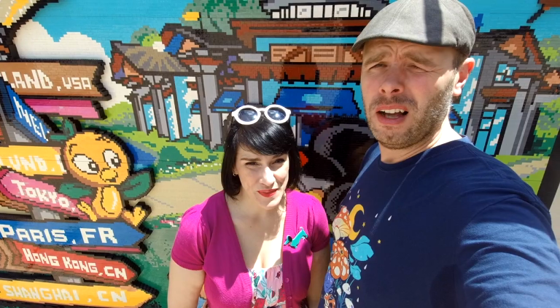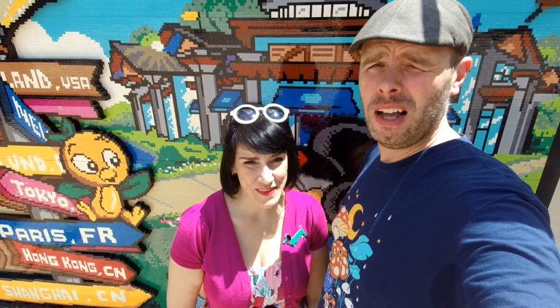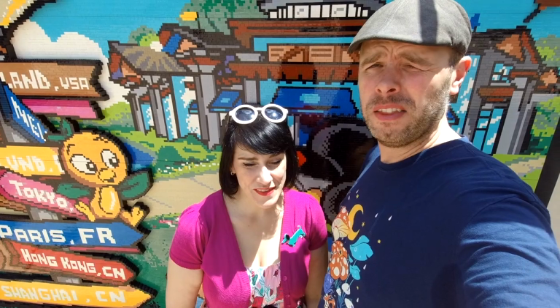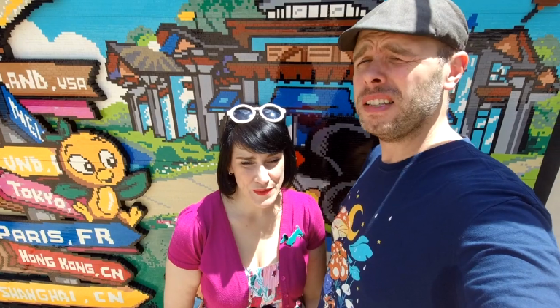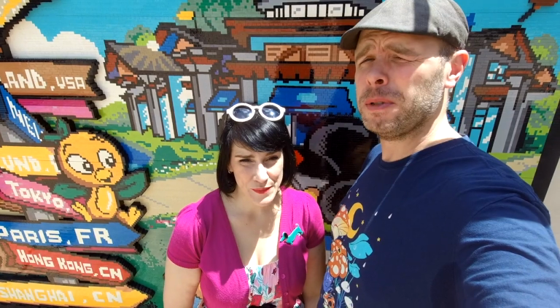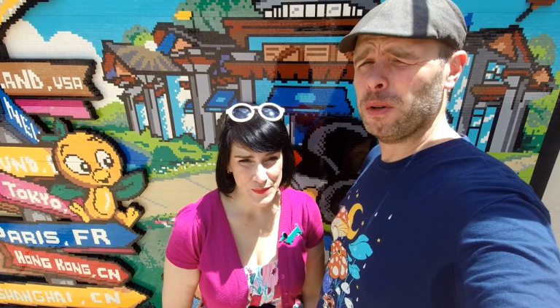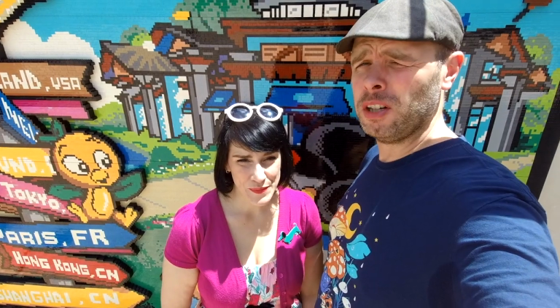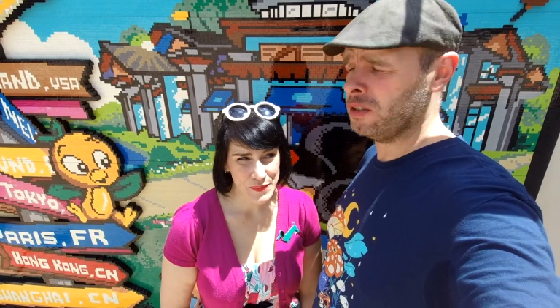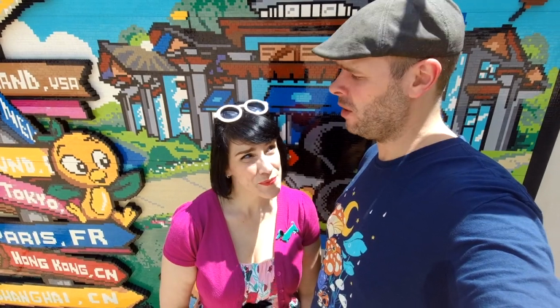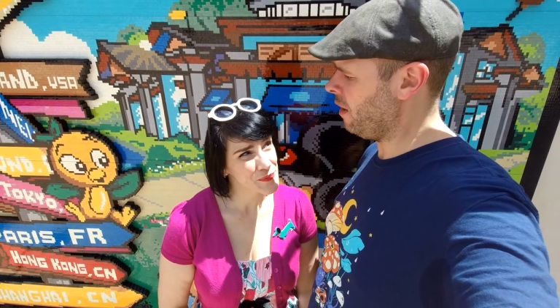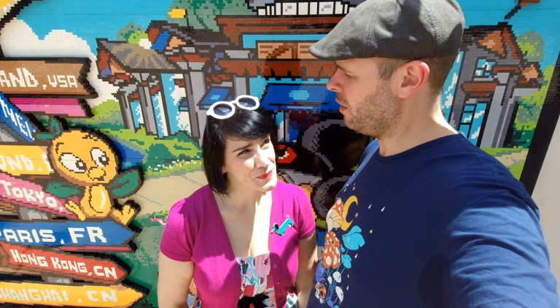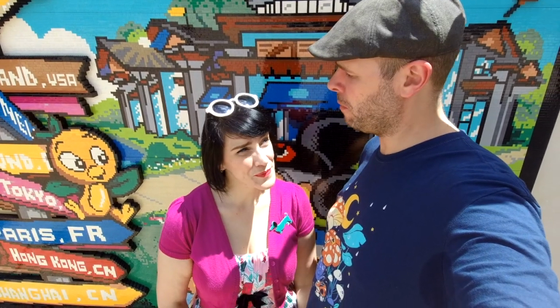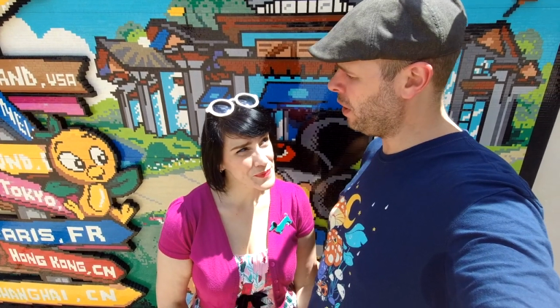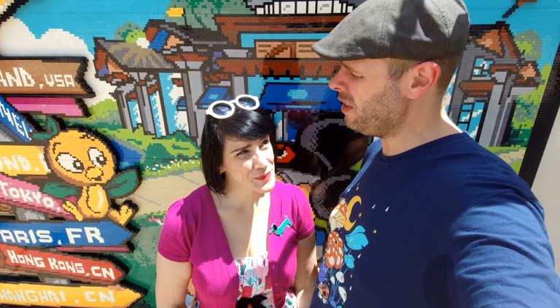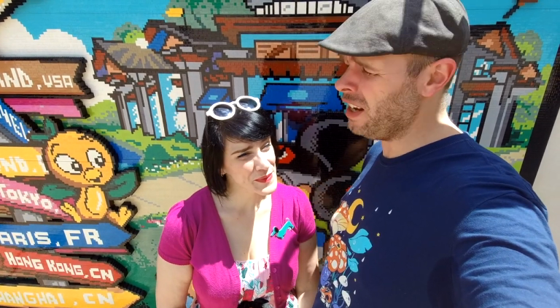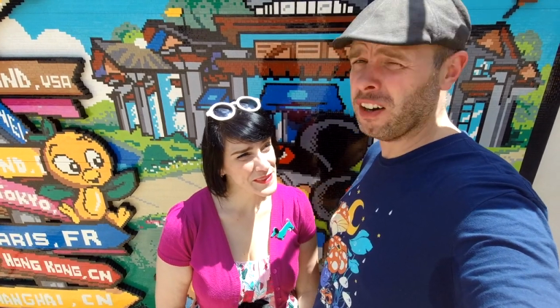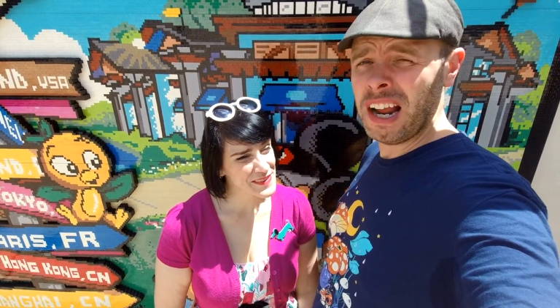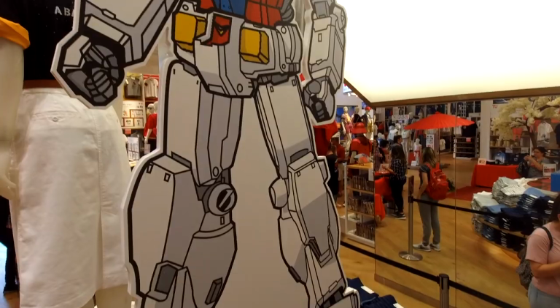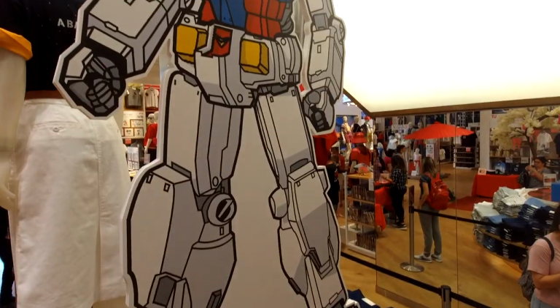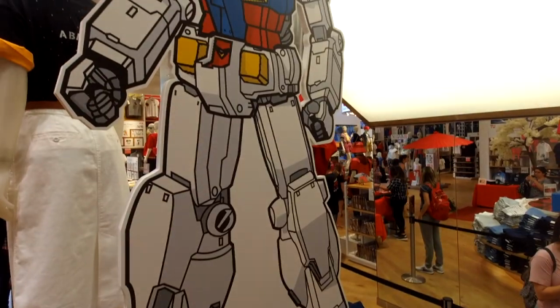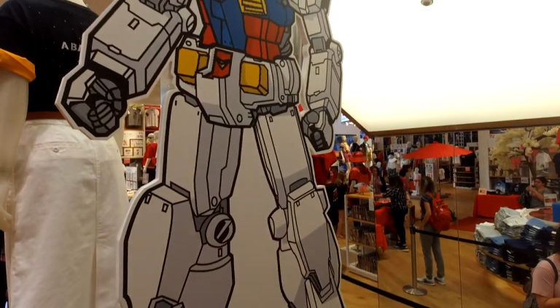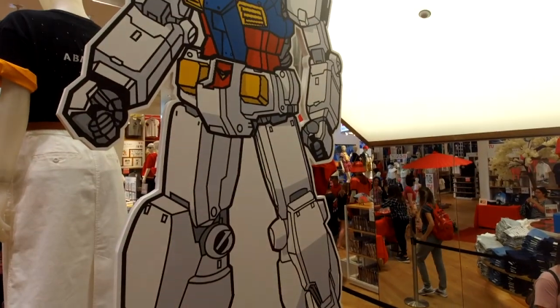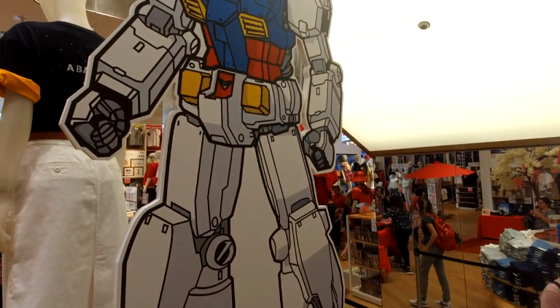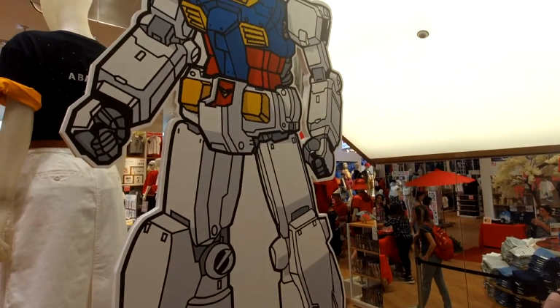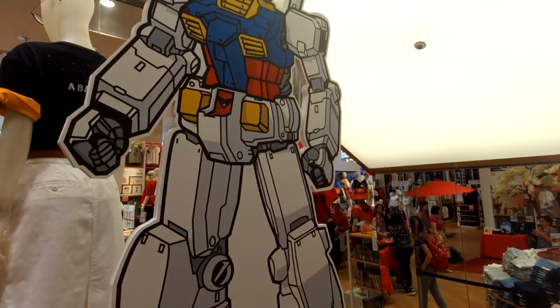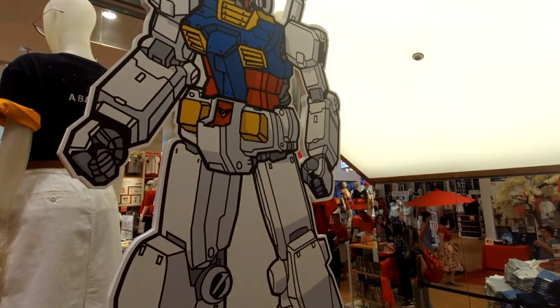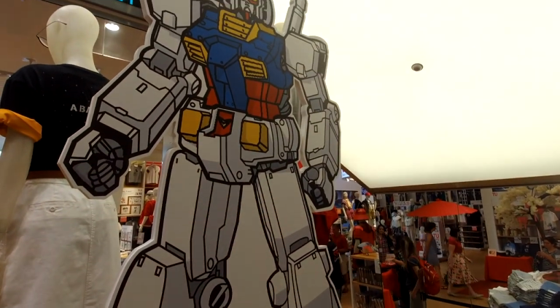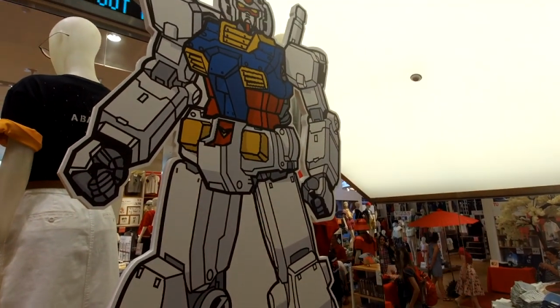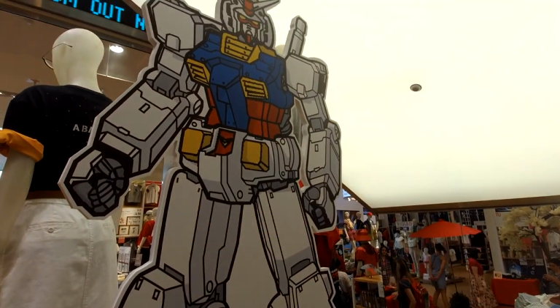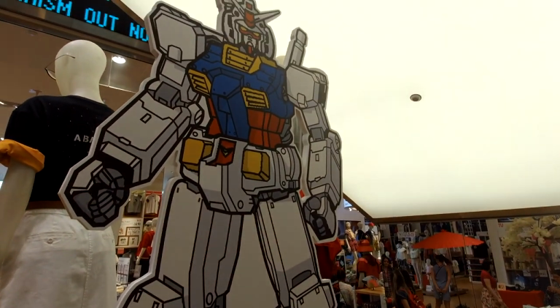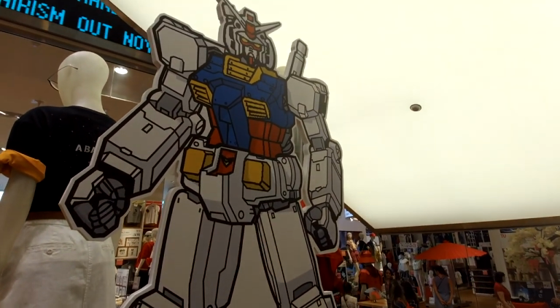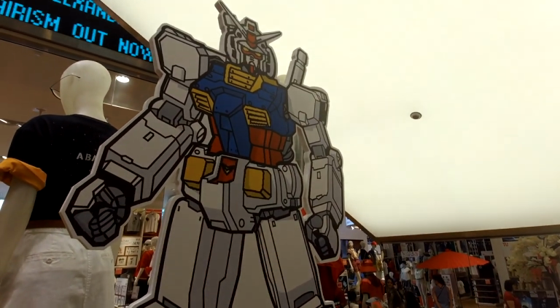On this episode of Turnstyle, Spring is here and Gundam attacks Disney Springs.